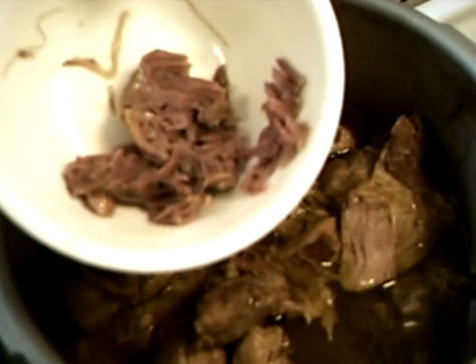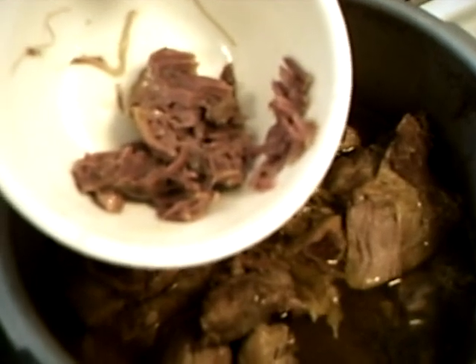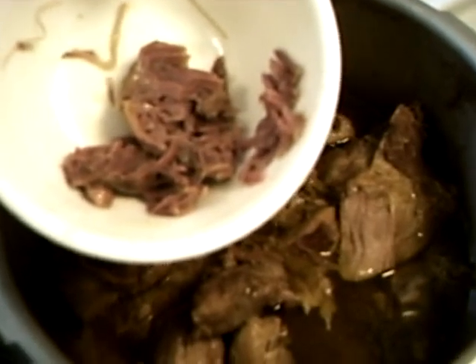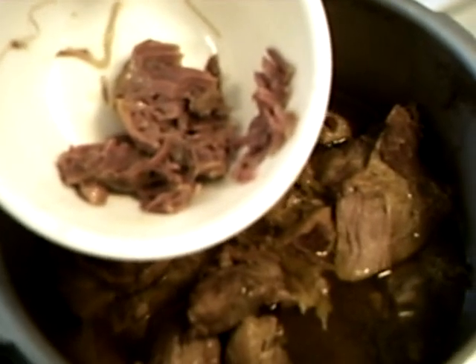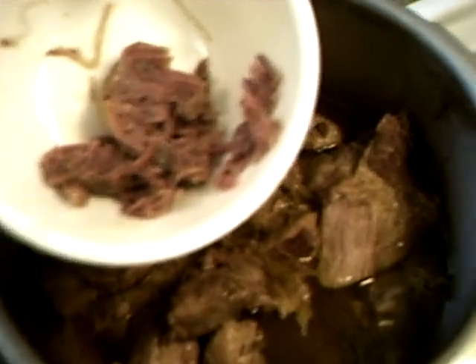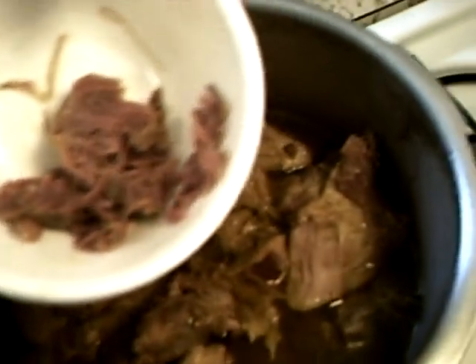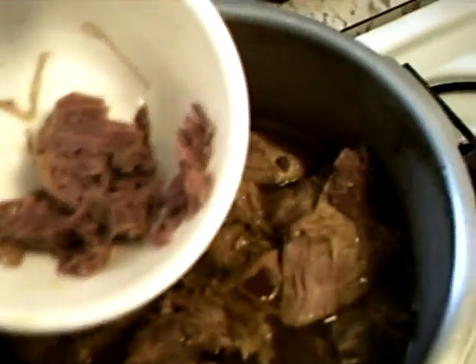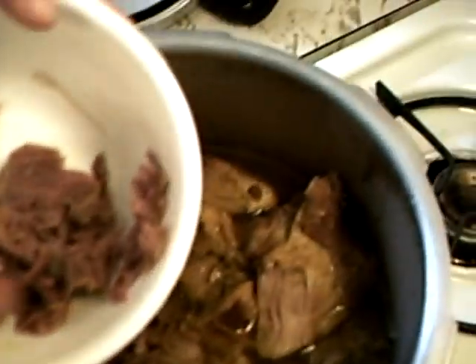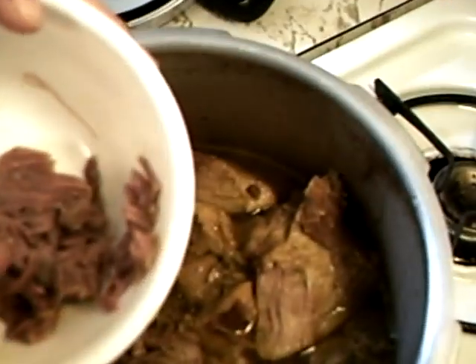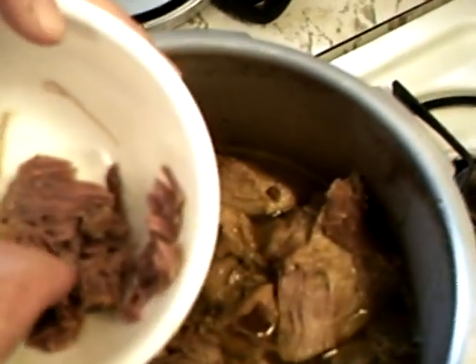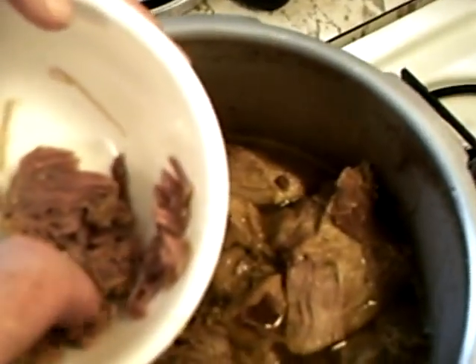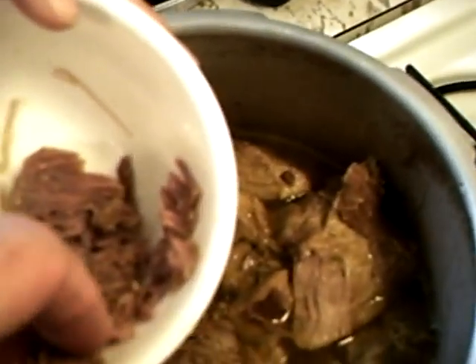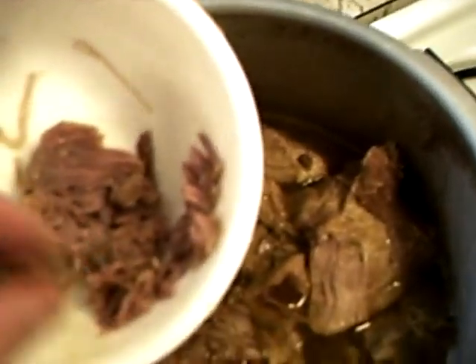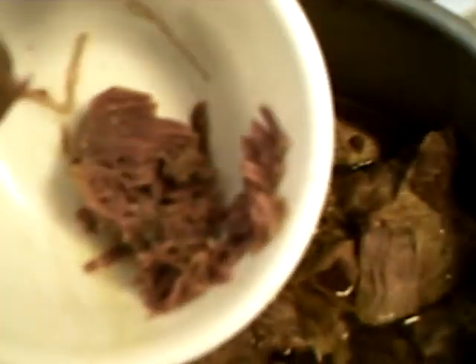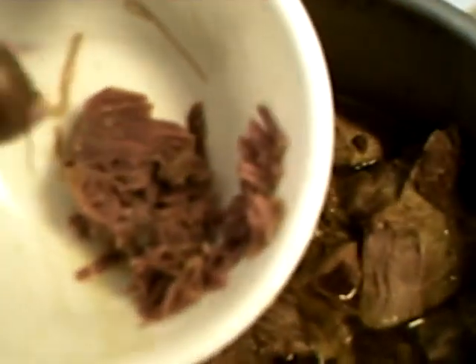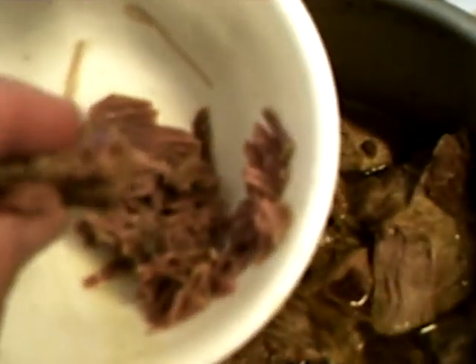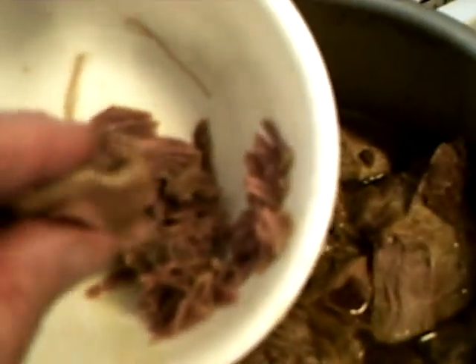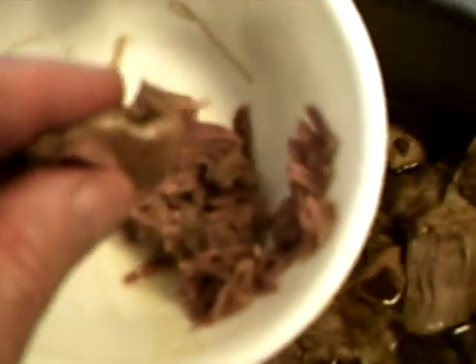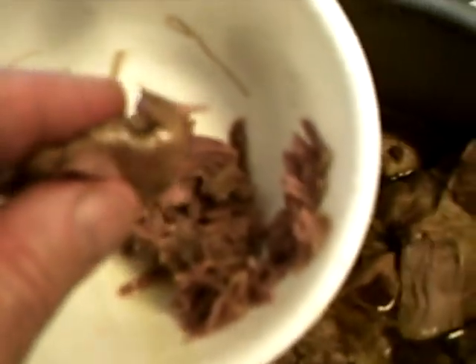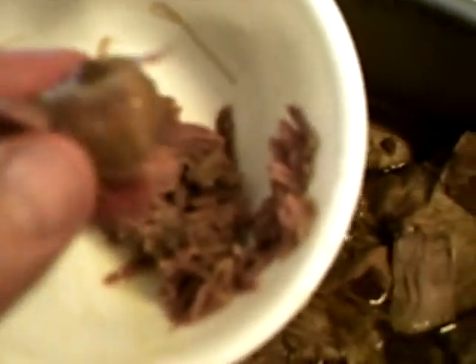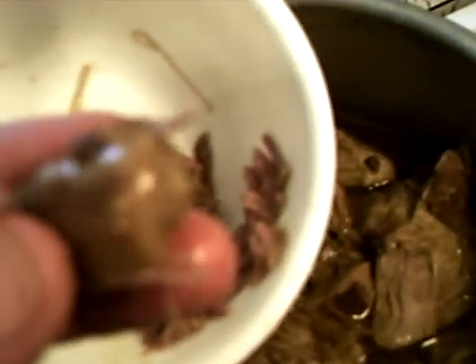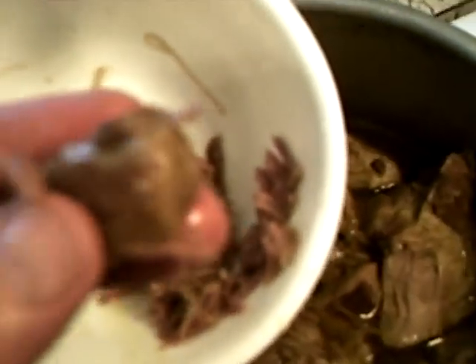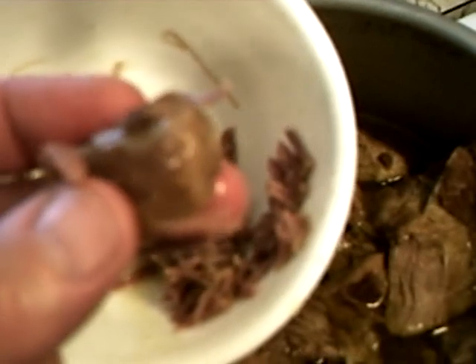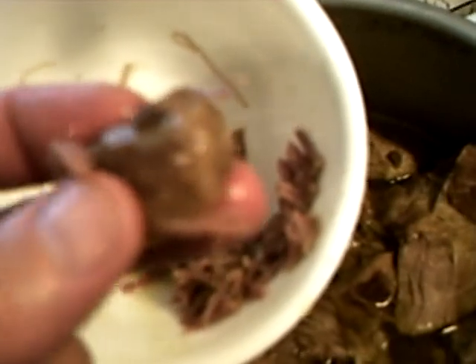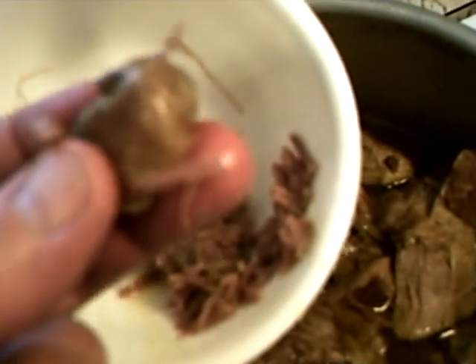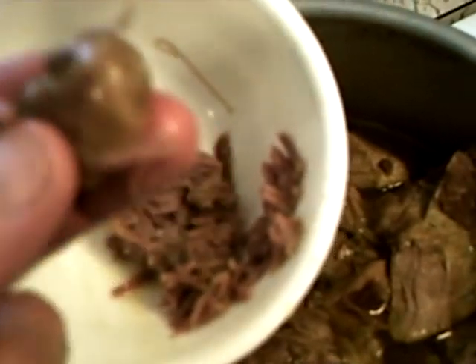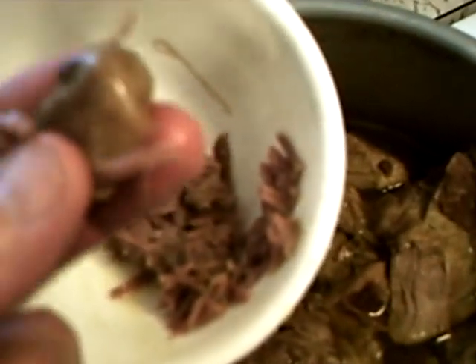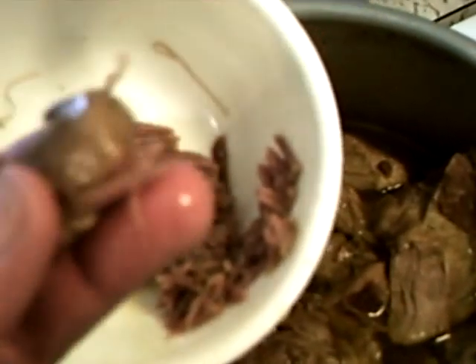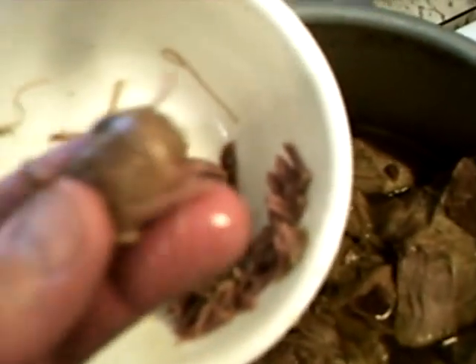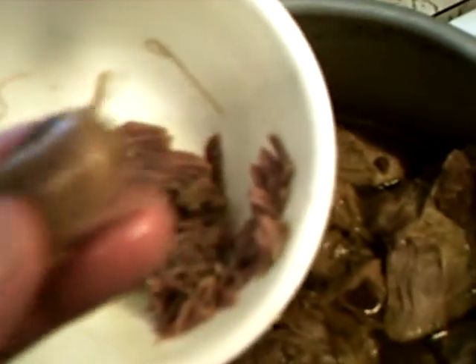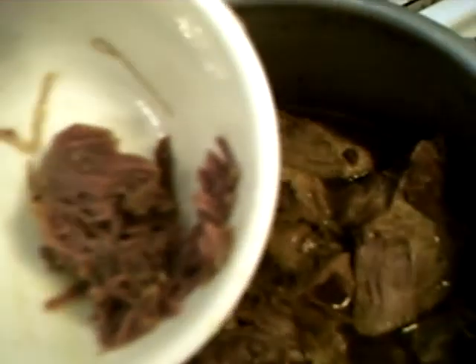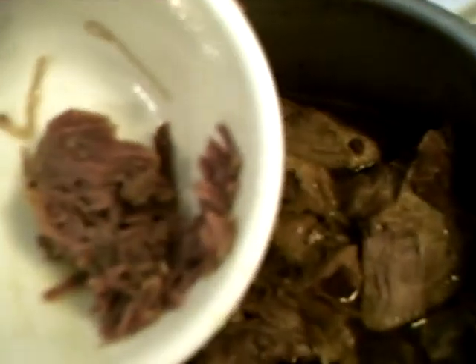Oh my goodness. These are my fingers and I'm going to eat this right now. It does not get better than this.